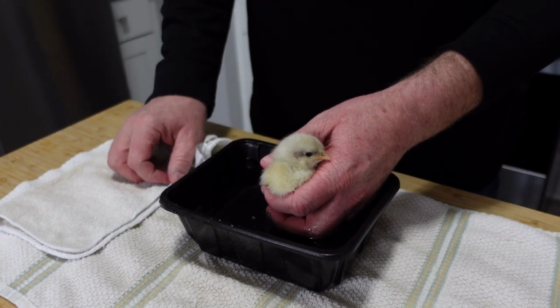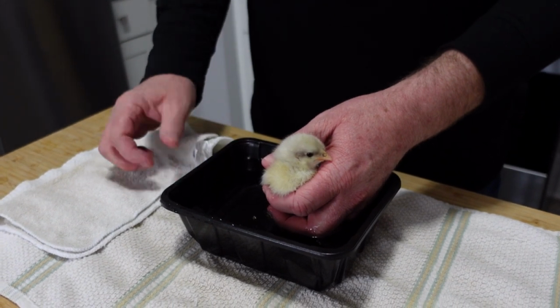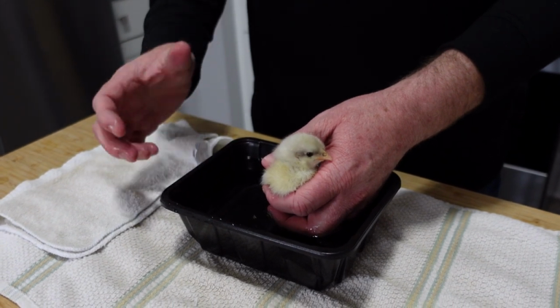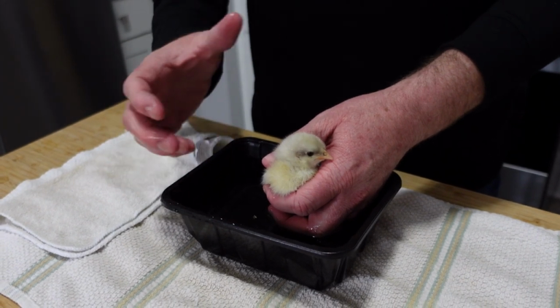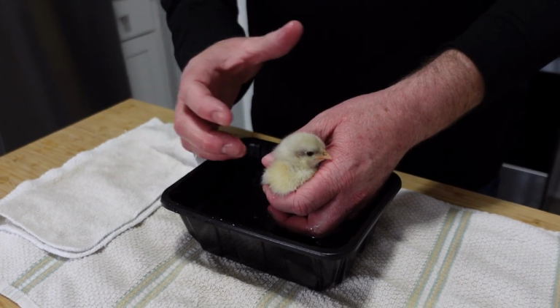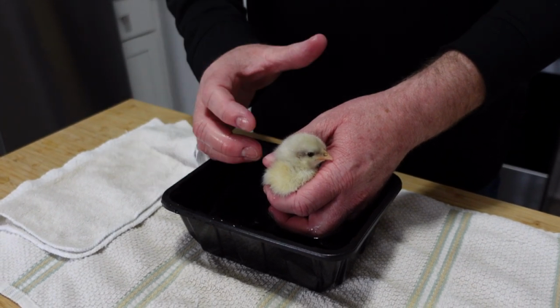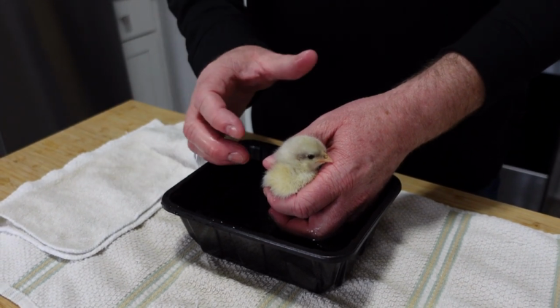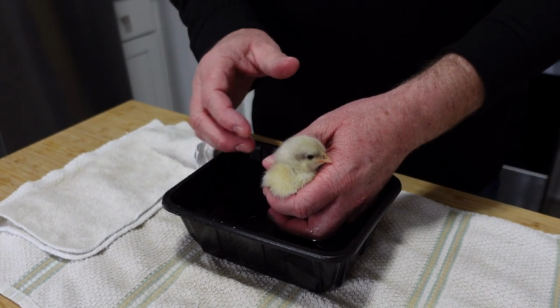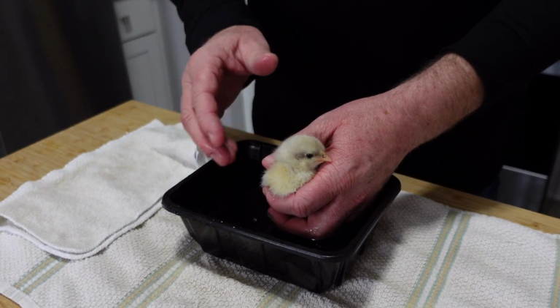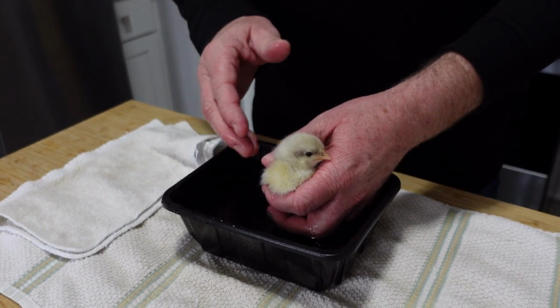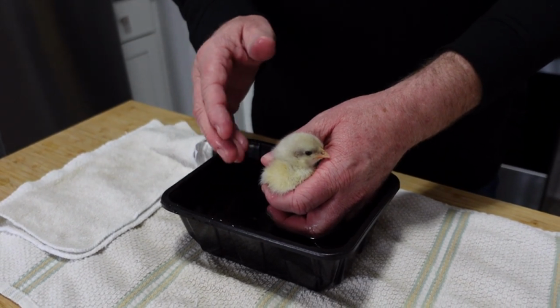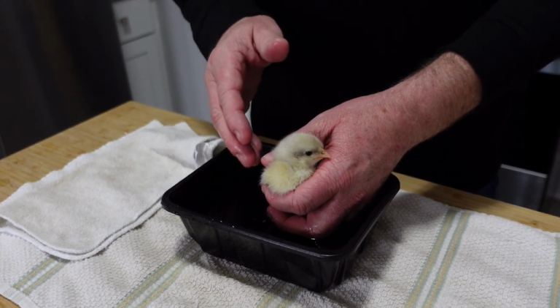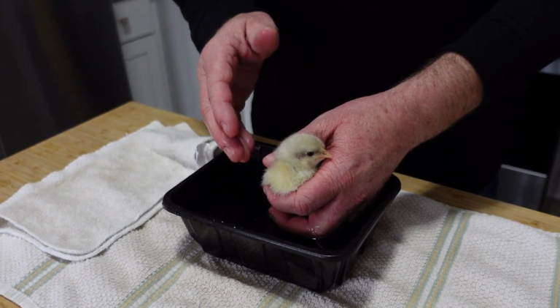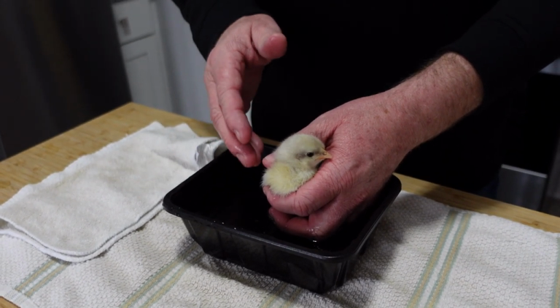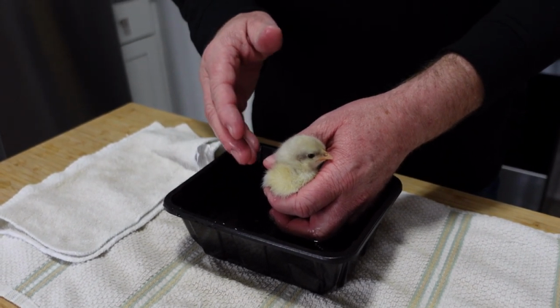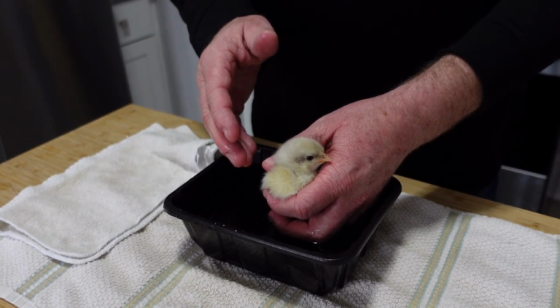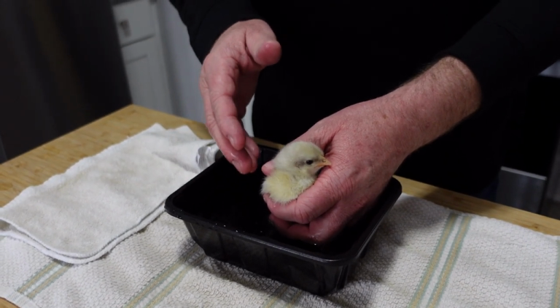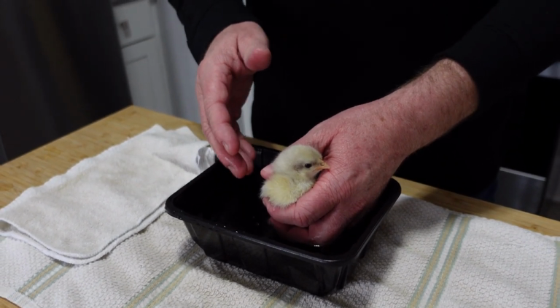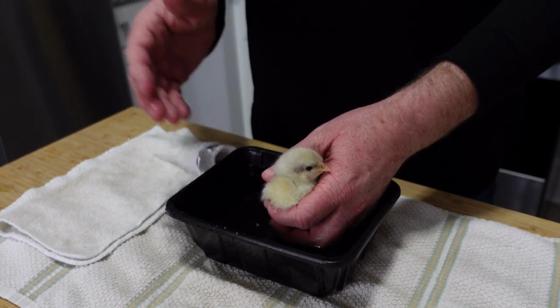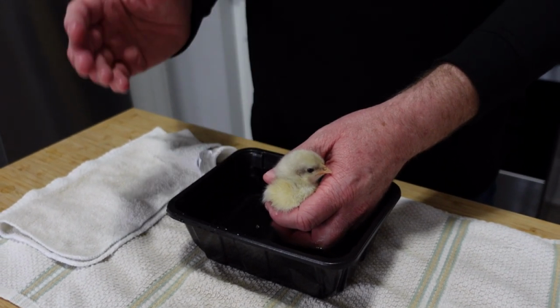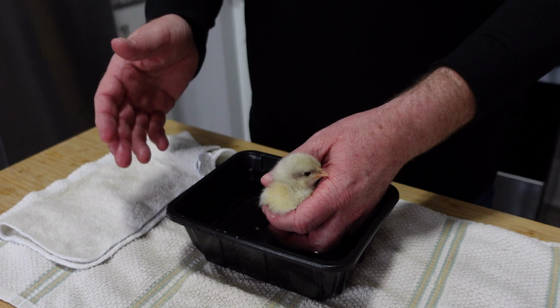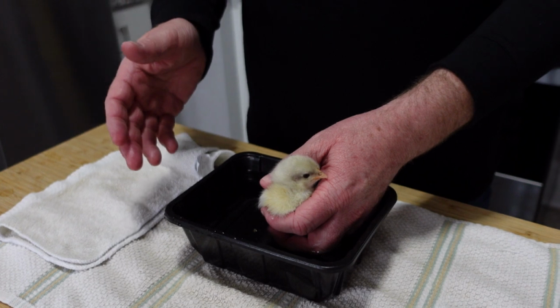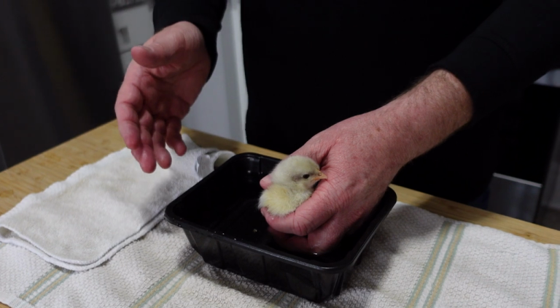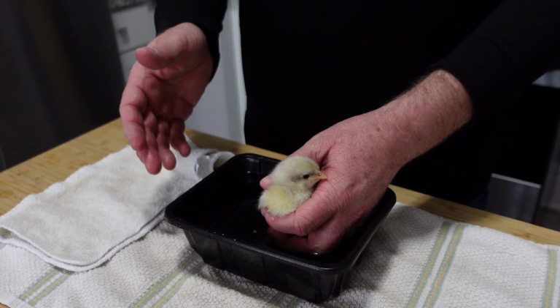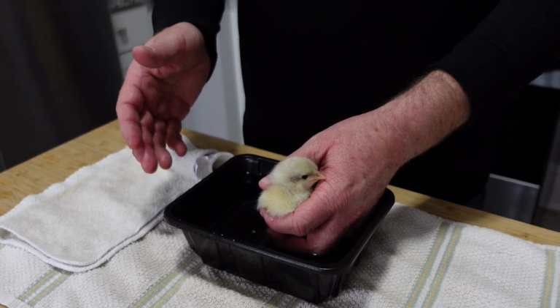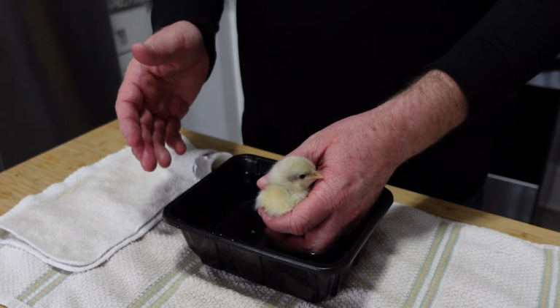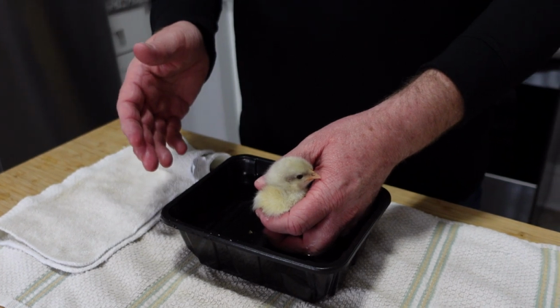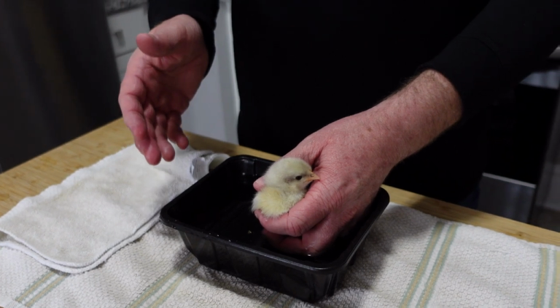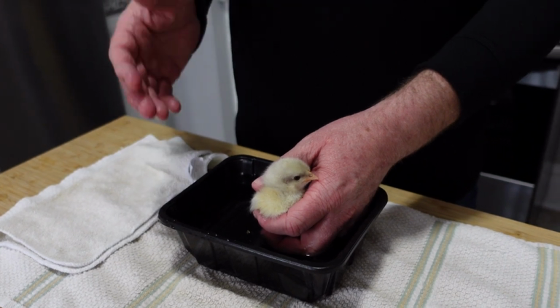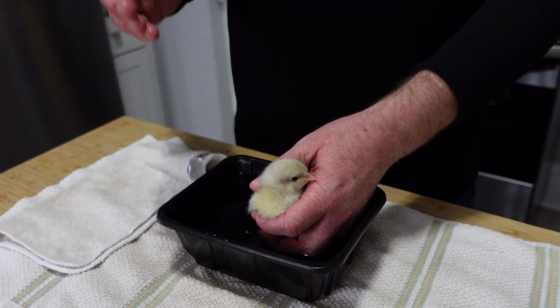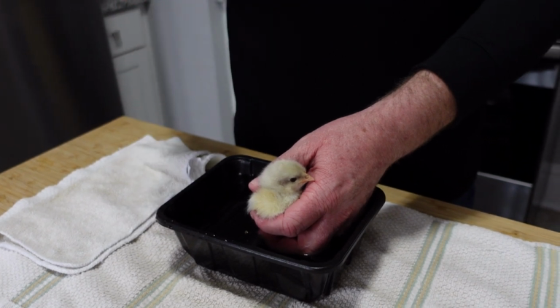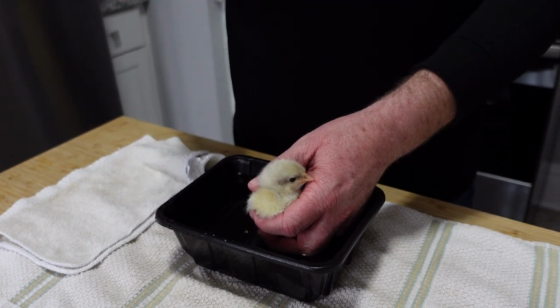I've got a little washcloth here. I'm going to wrap her up and lightly dry her, then get her under the heat lamp.